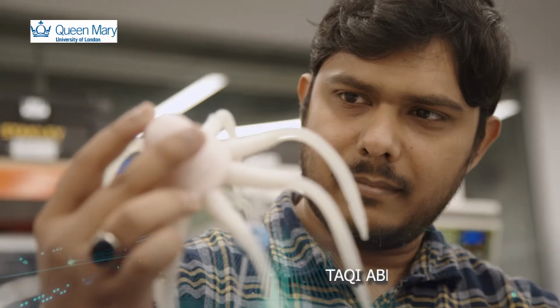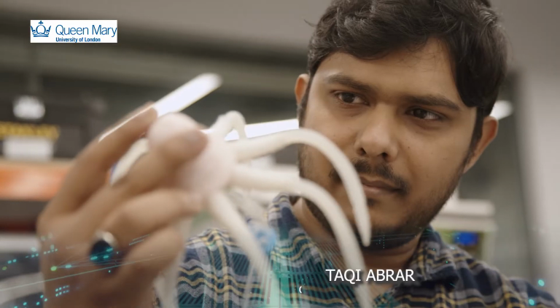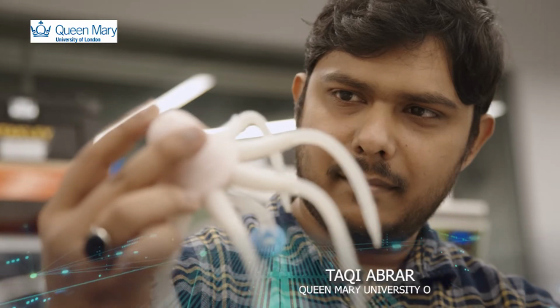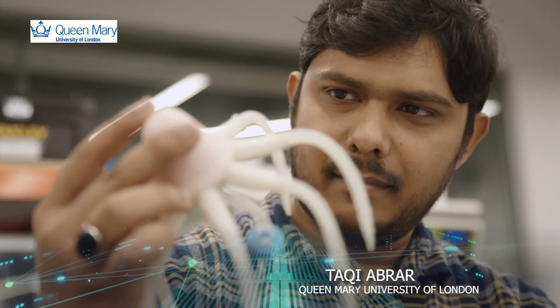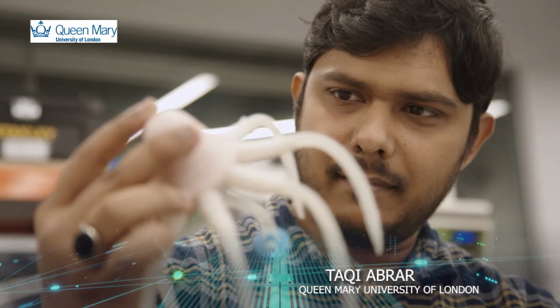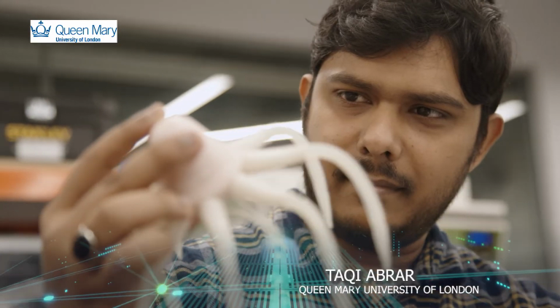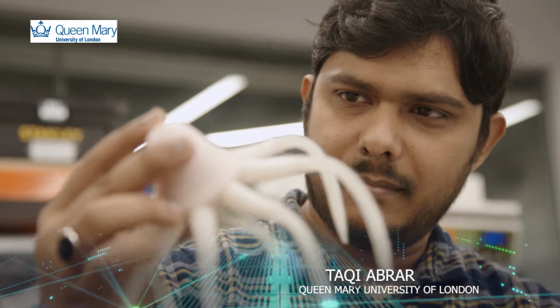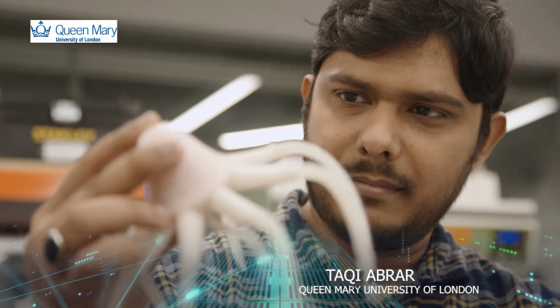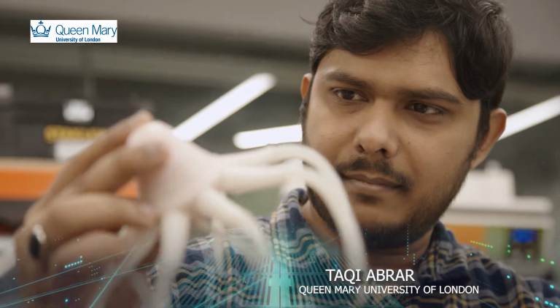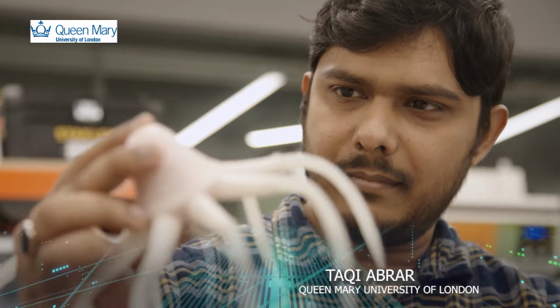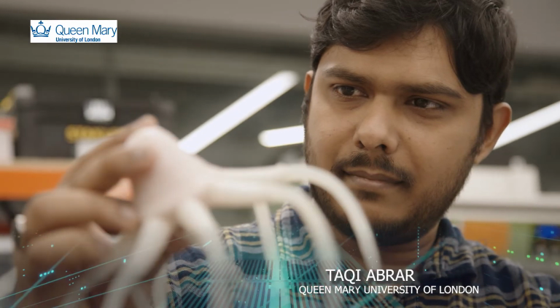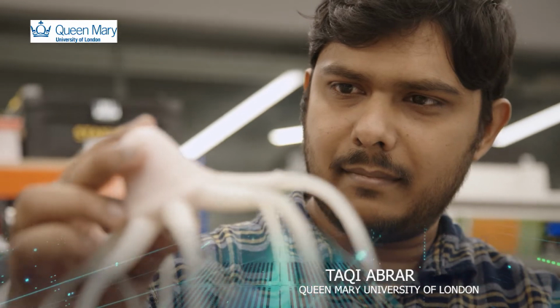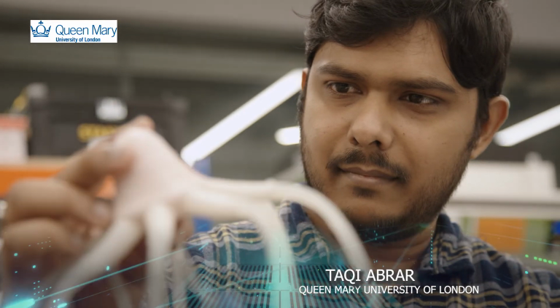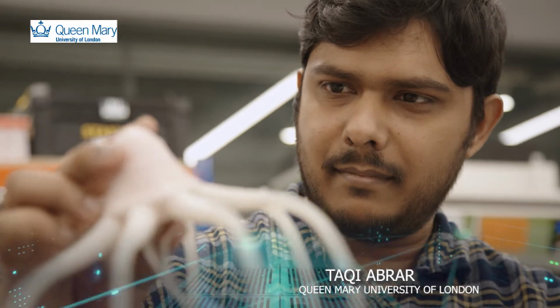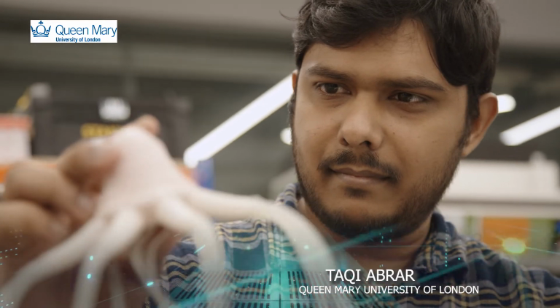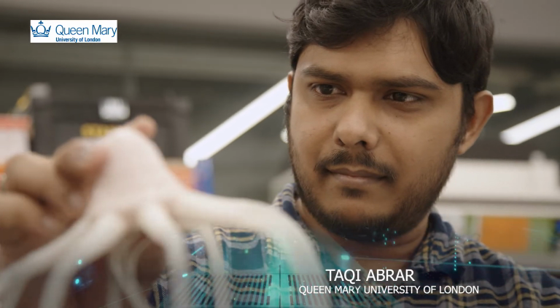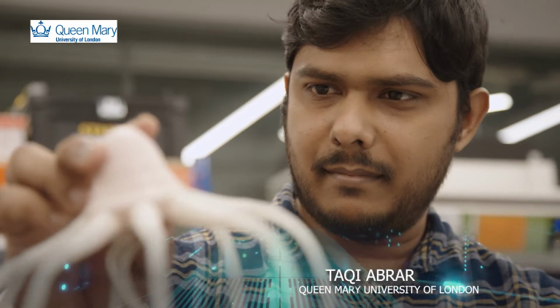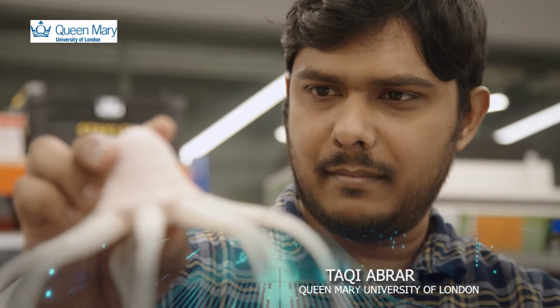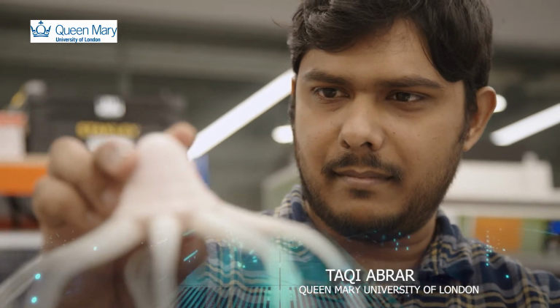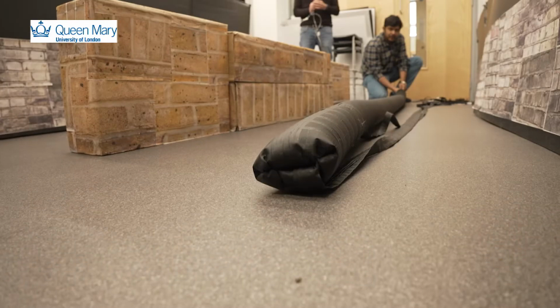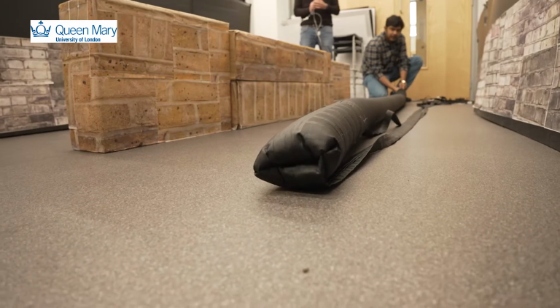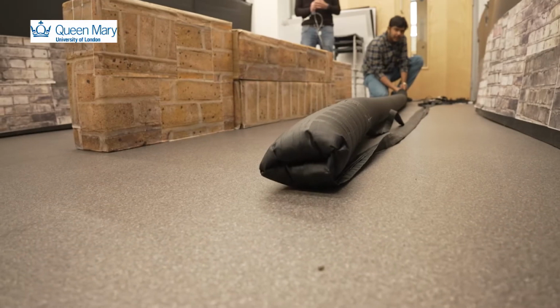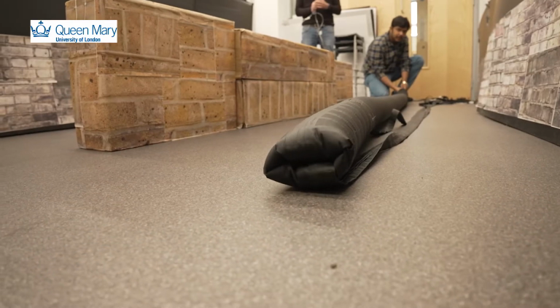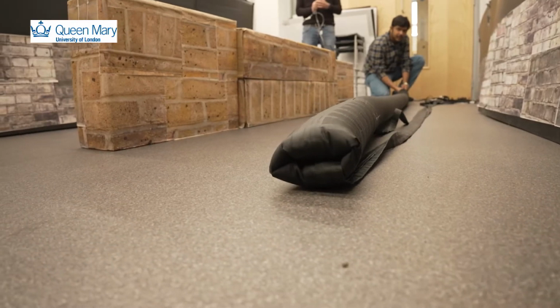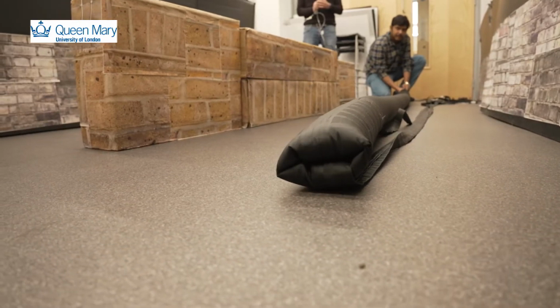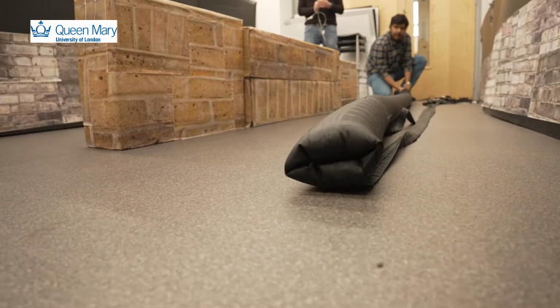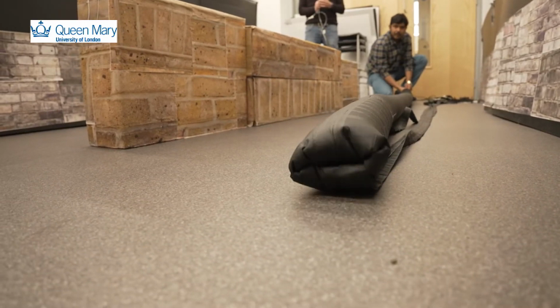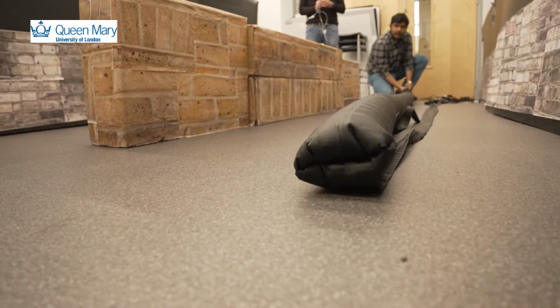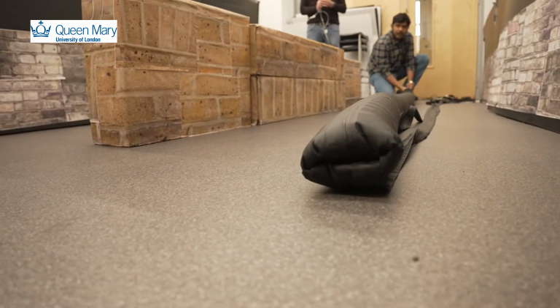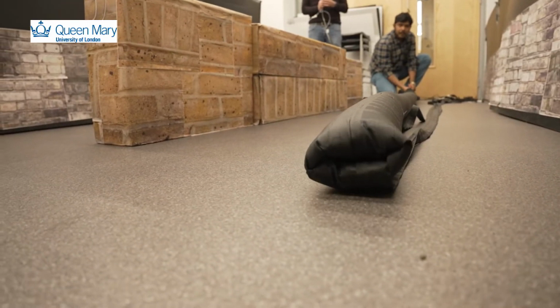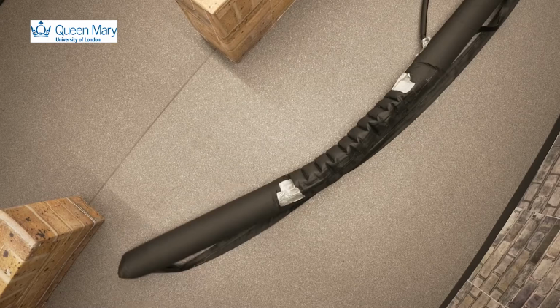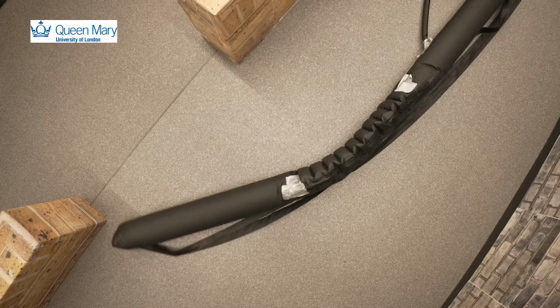For example, one of the robots is a growing robot. It grows long, and not only does it just grow, it can also bend.